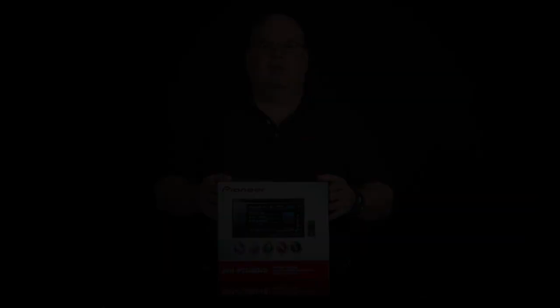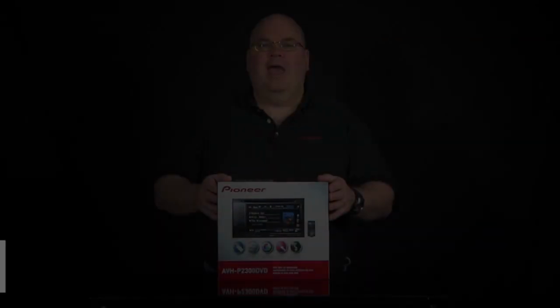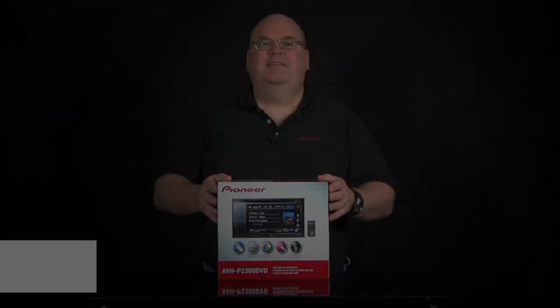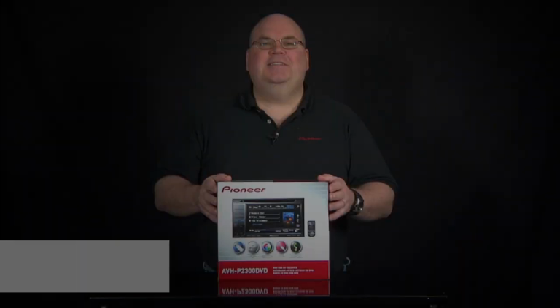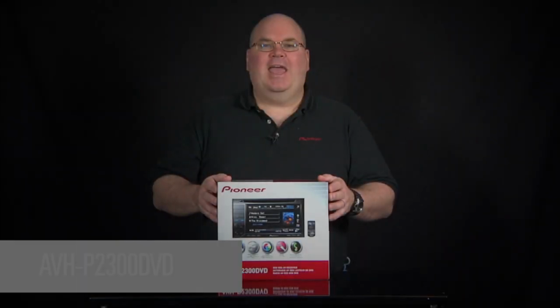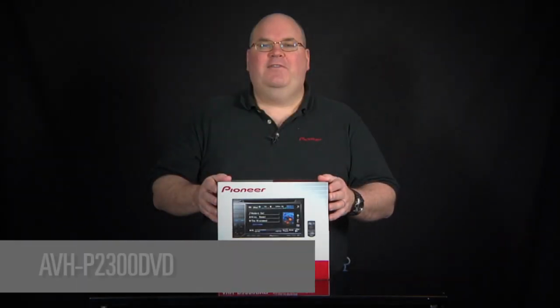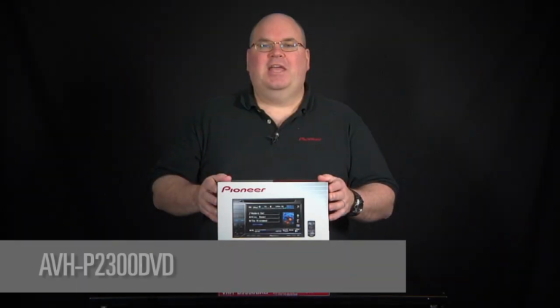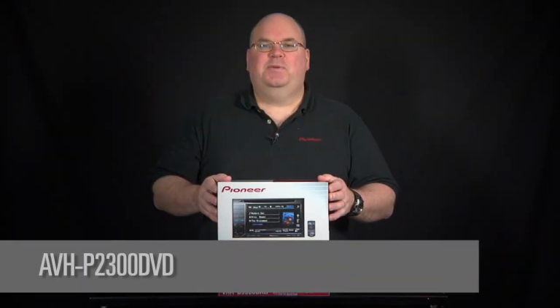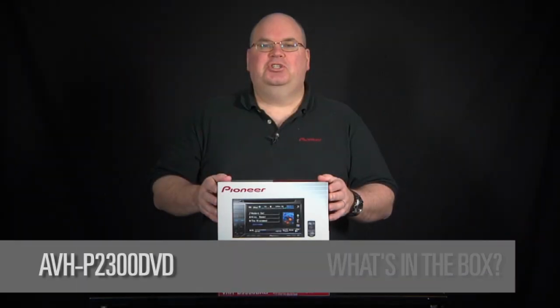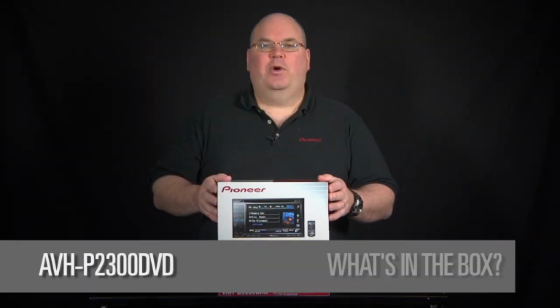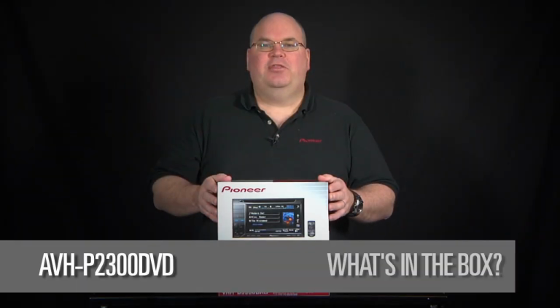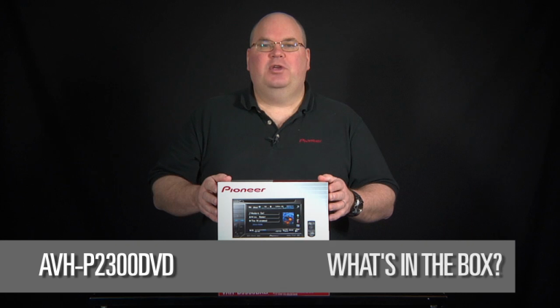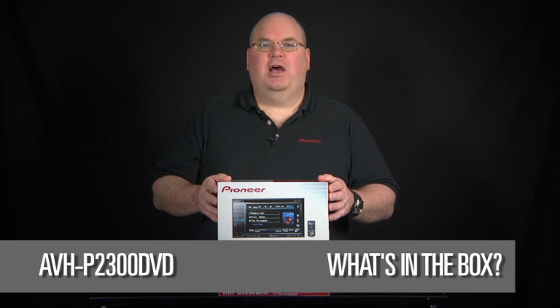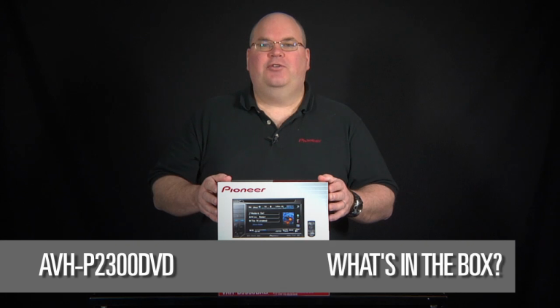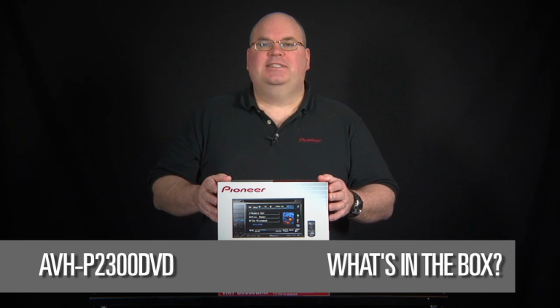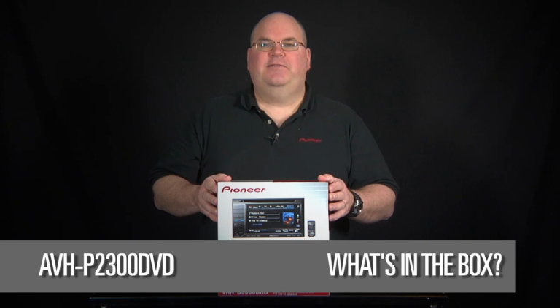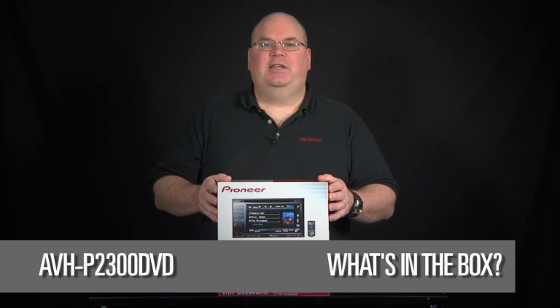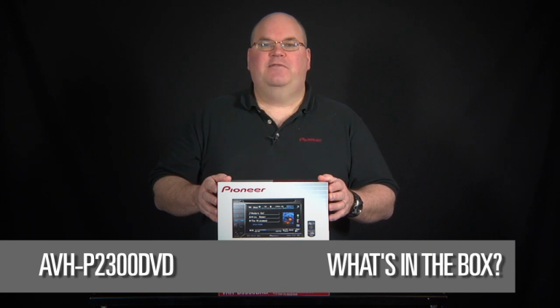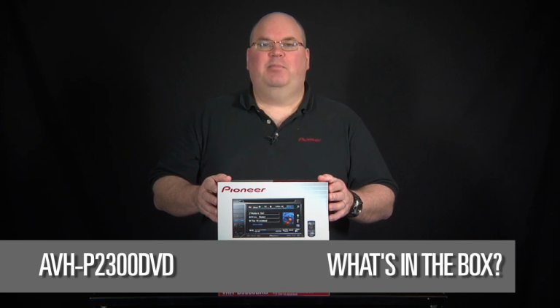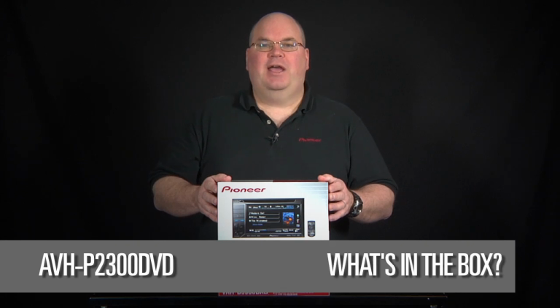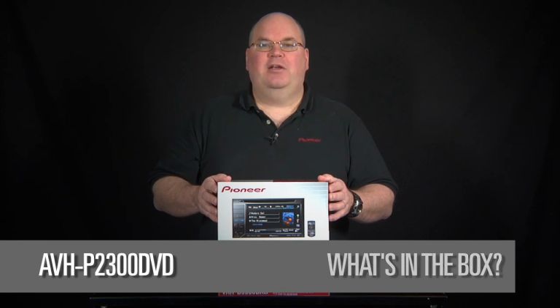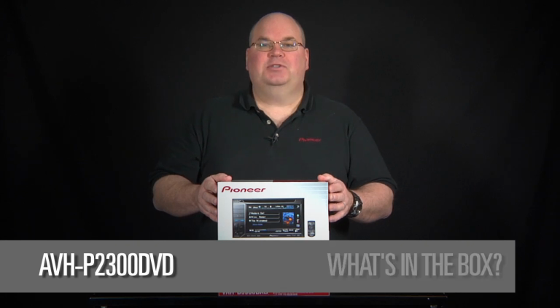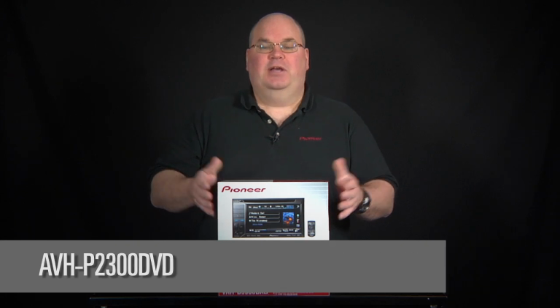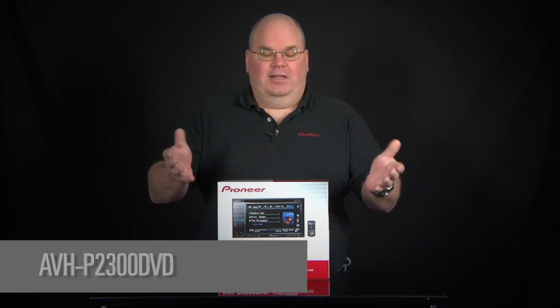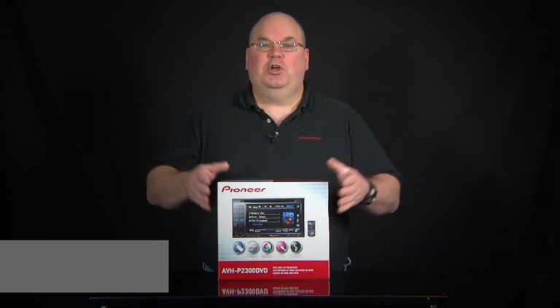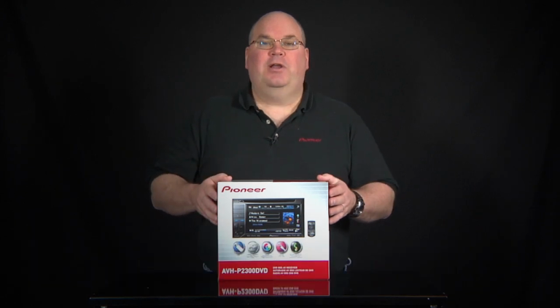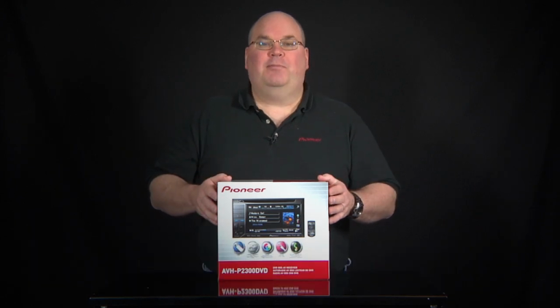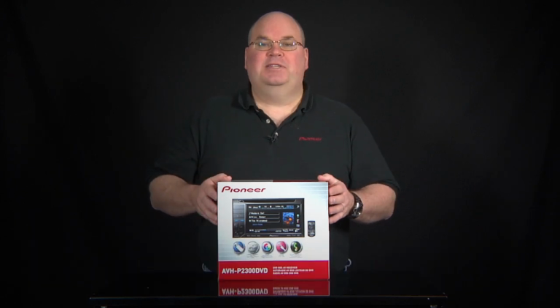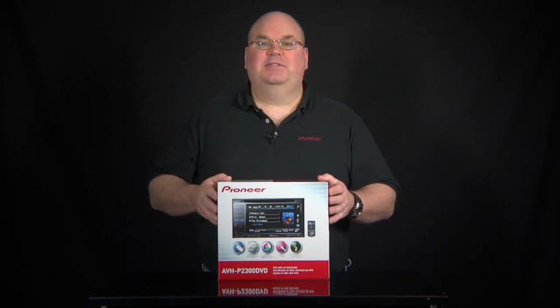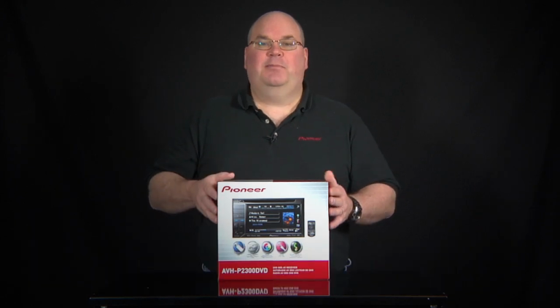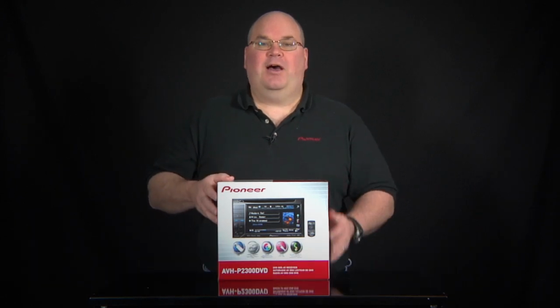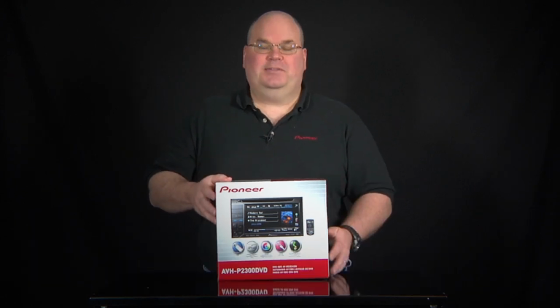This is the AVHP 2300 DVD from Pioneer. Let's open it up and see what's in the box.